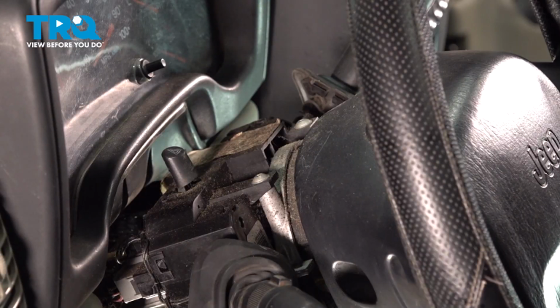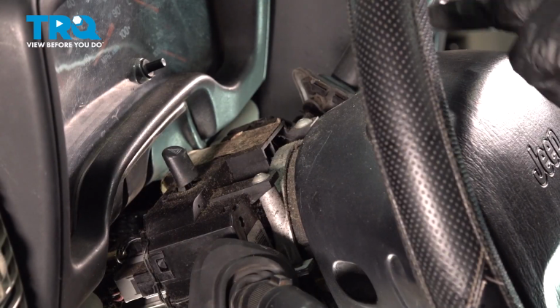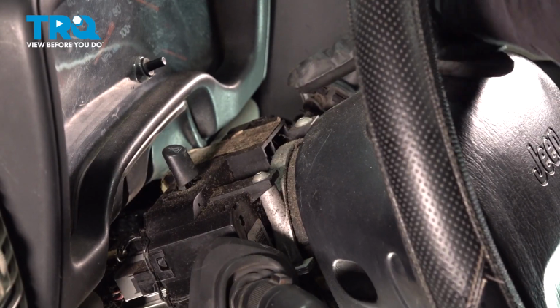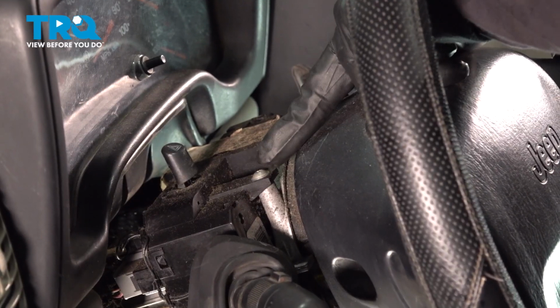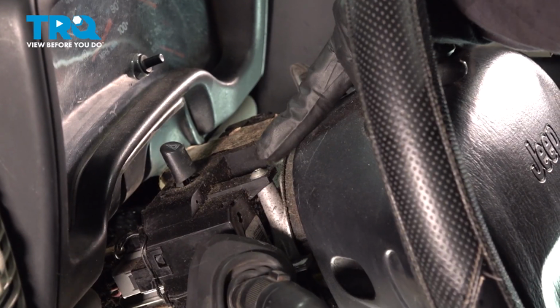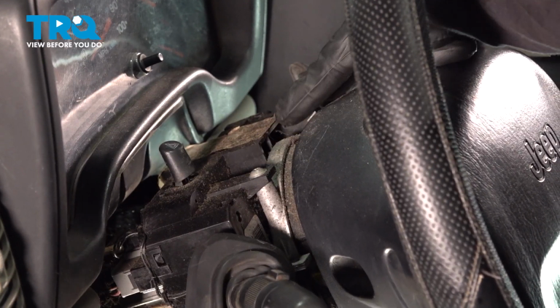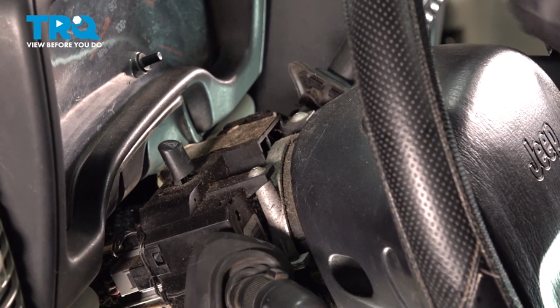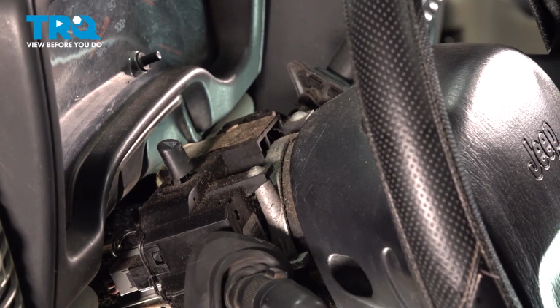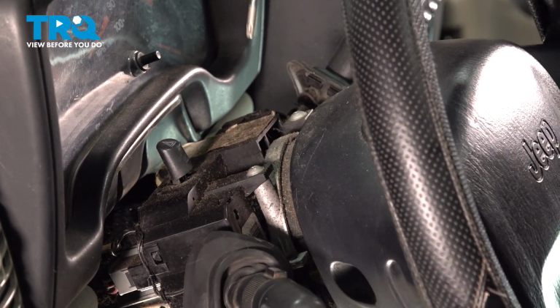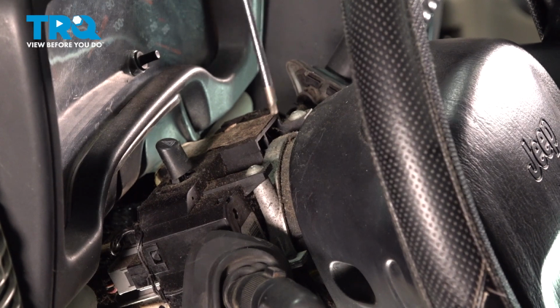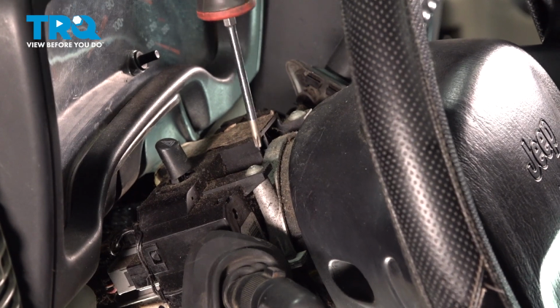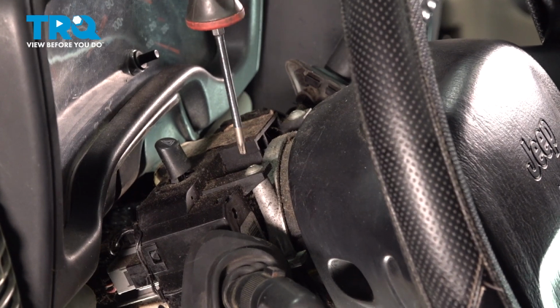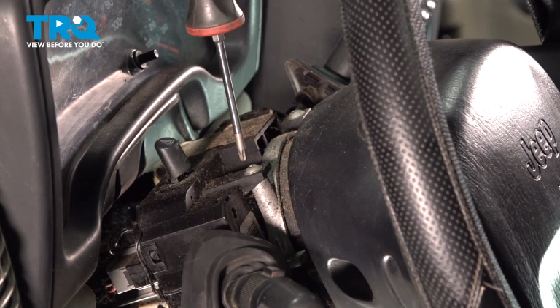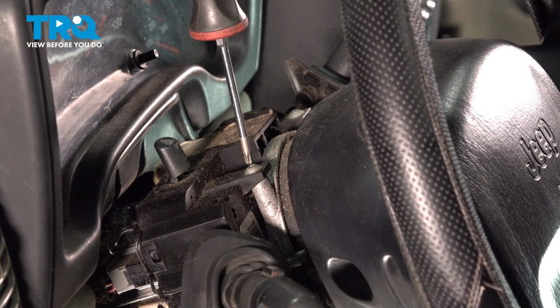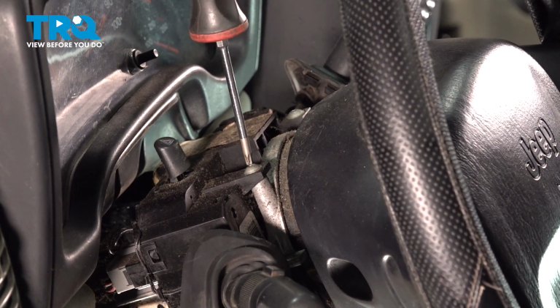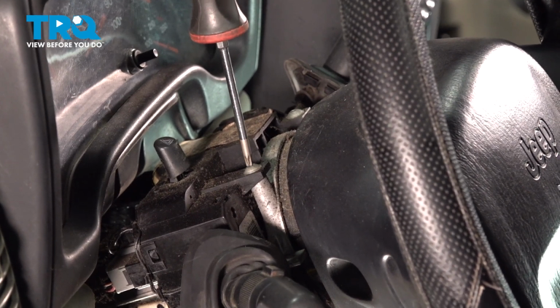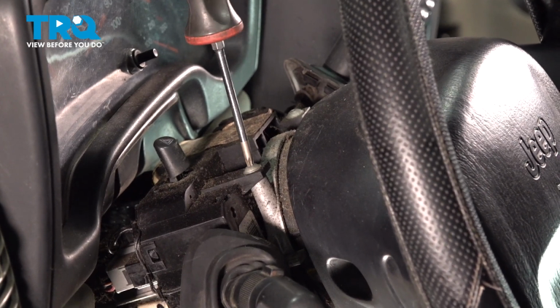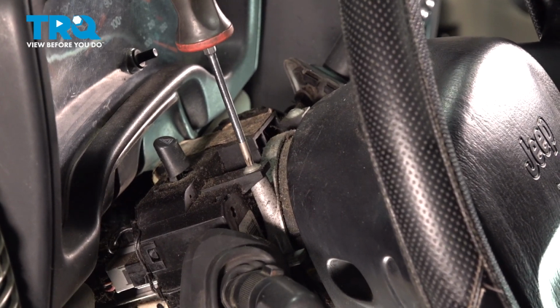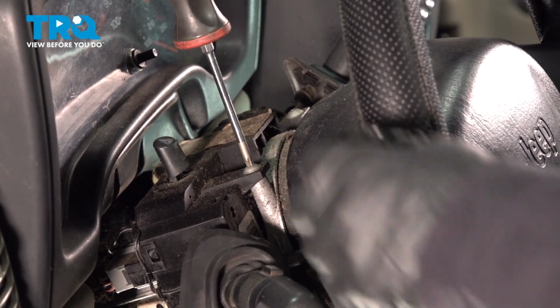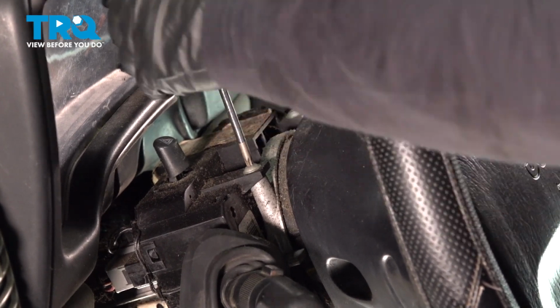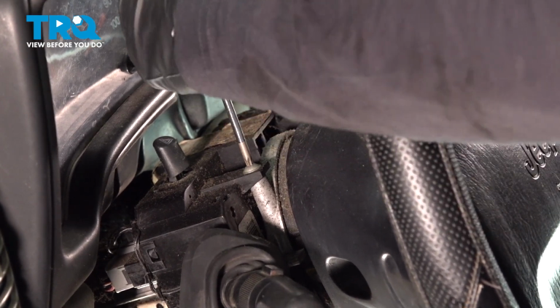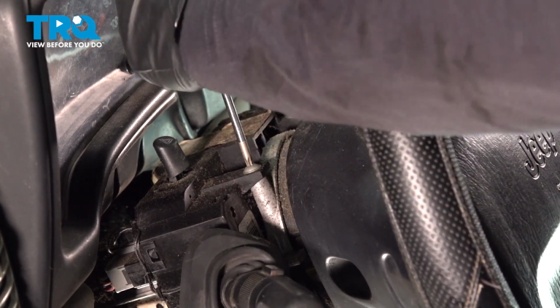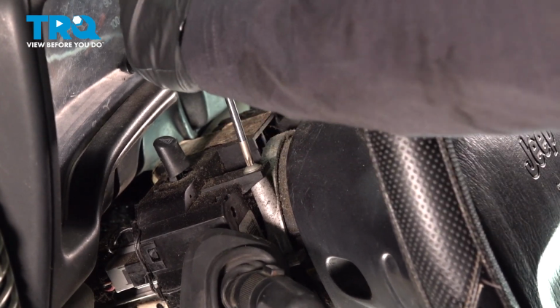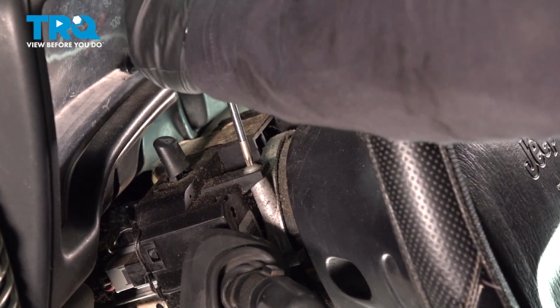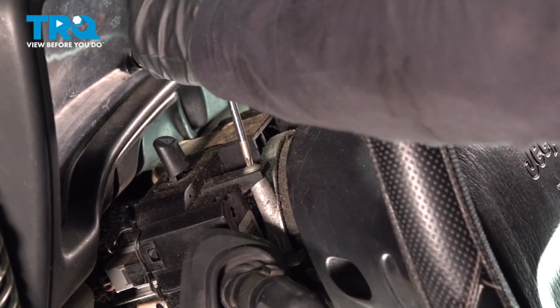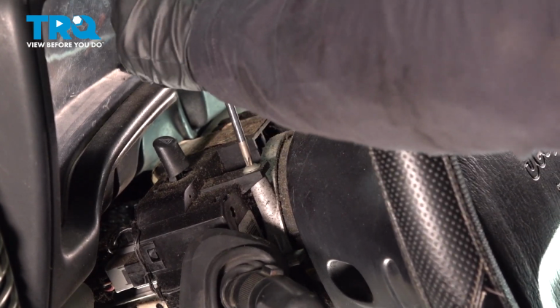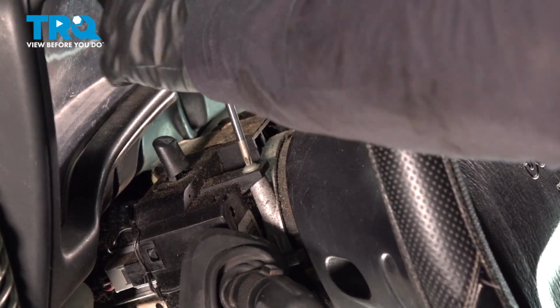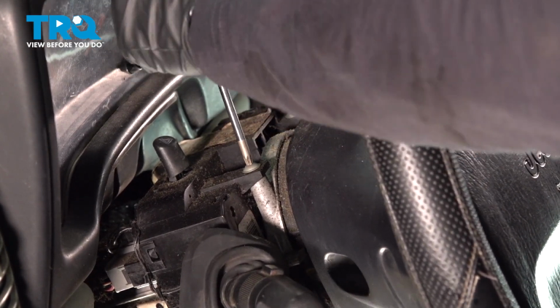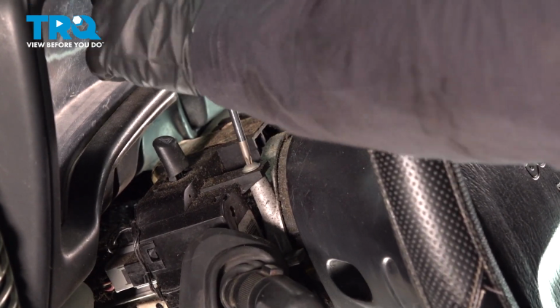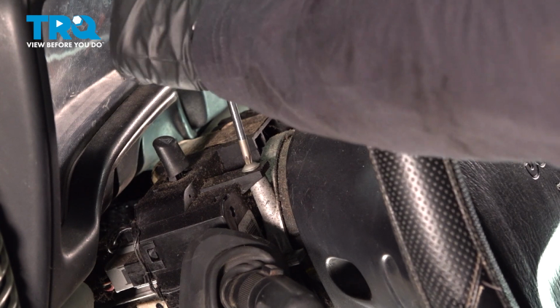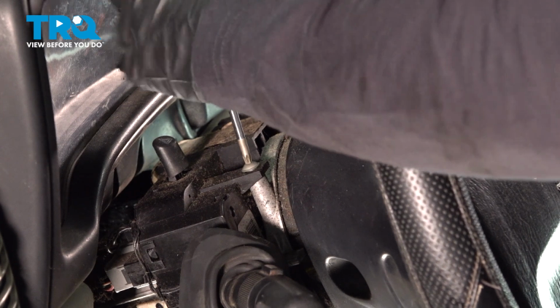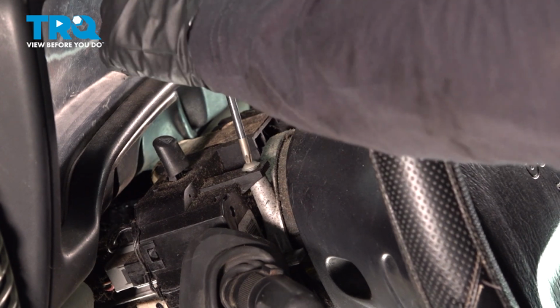There are two top mounting screws and they're Torx bit, so it's a T20. You're going to reverse these and take them right out.